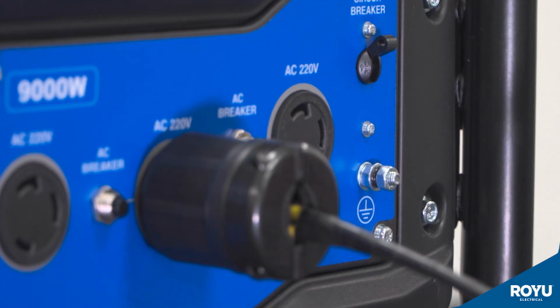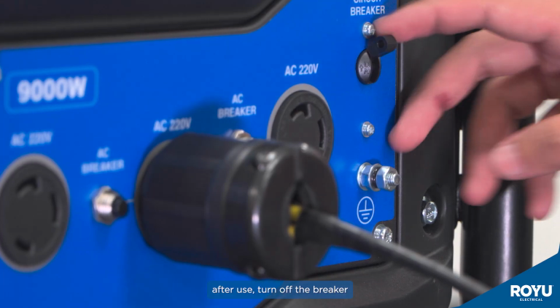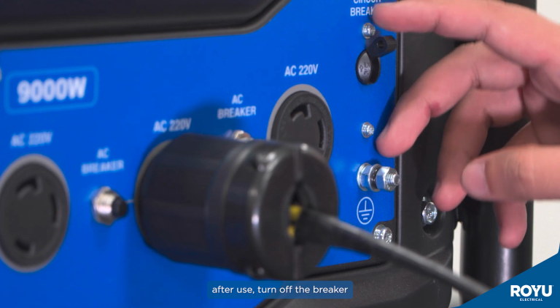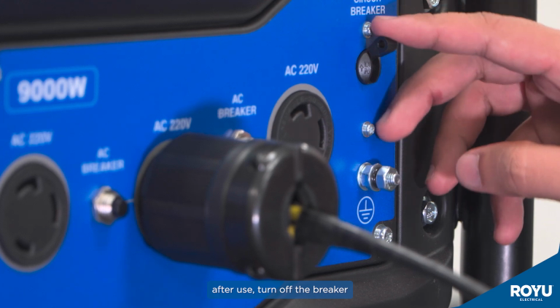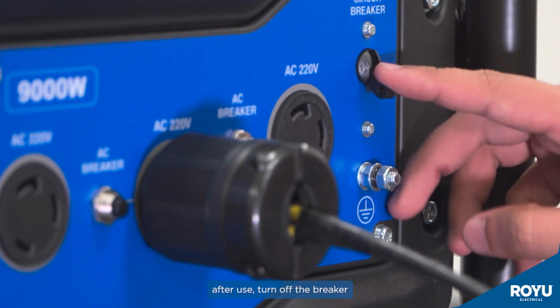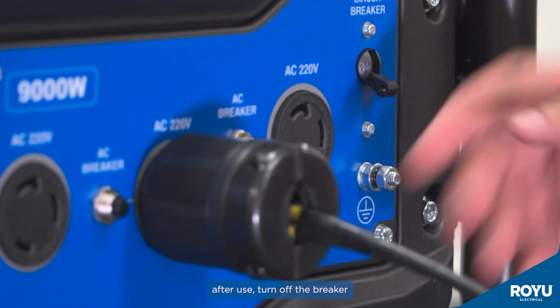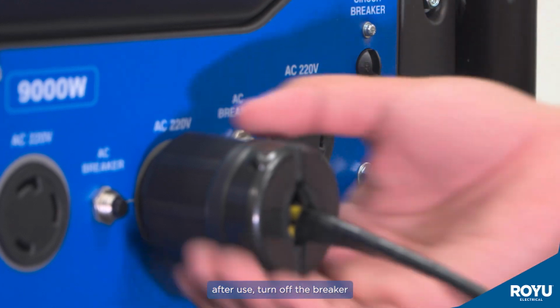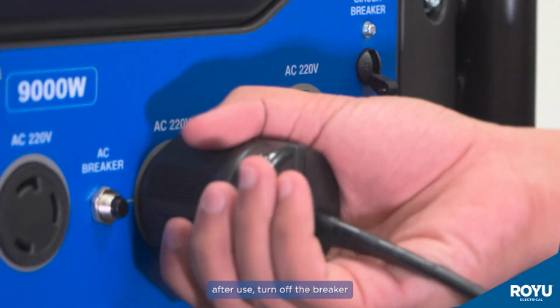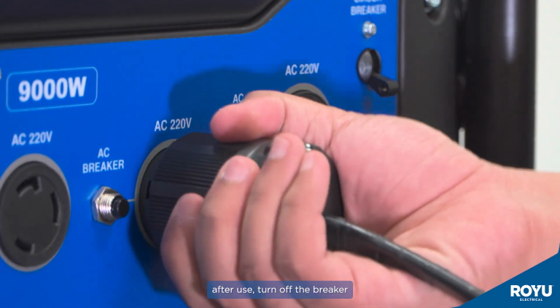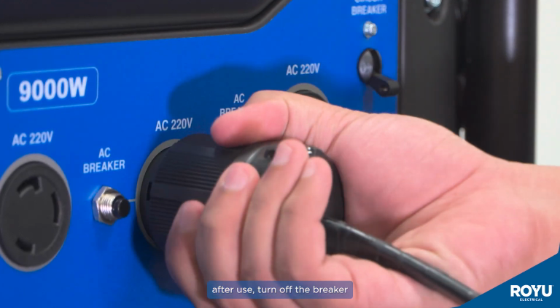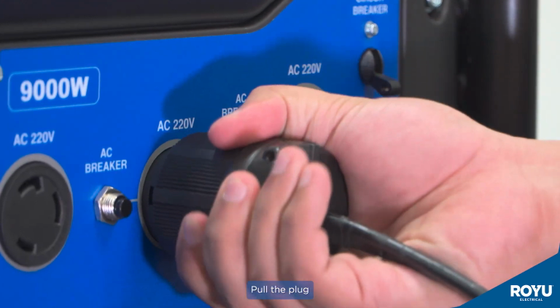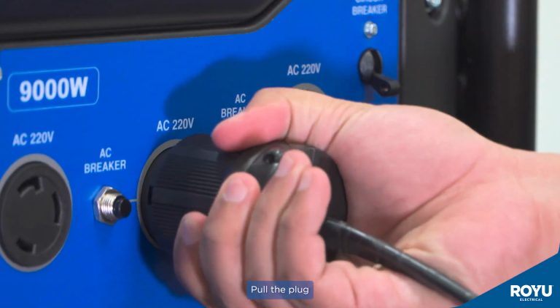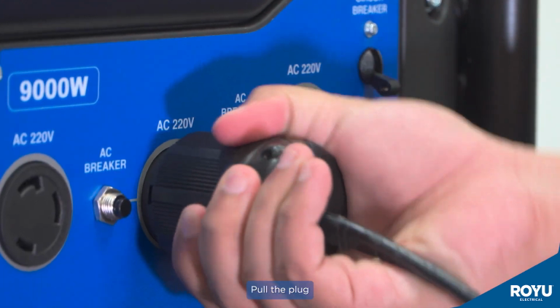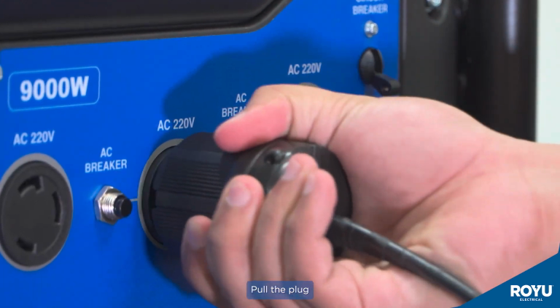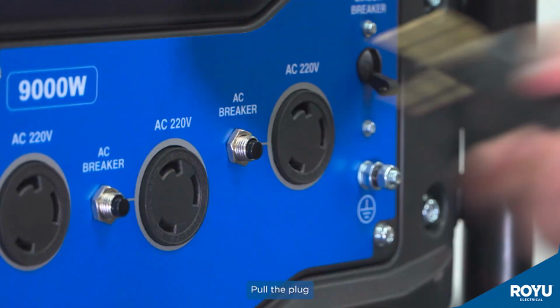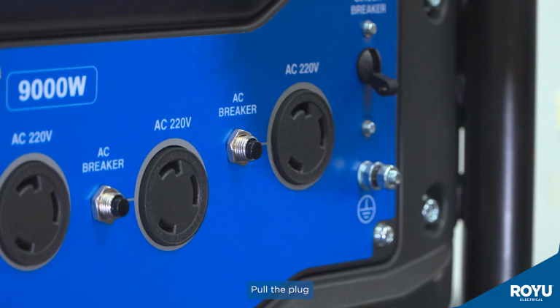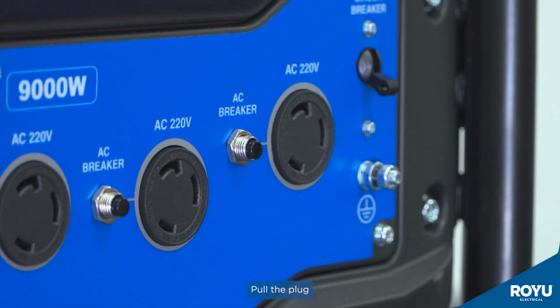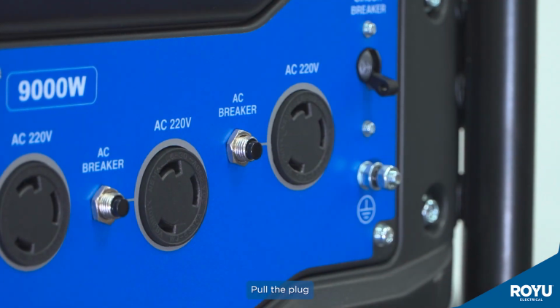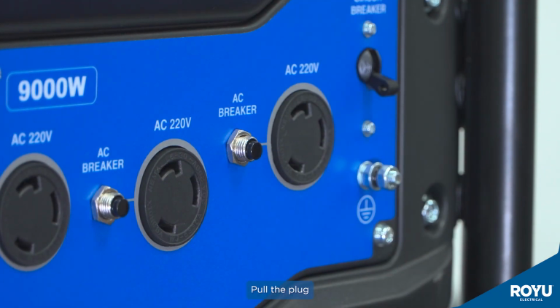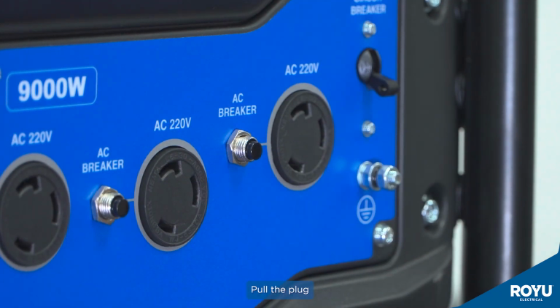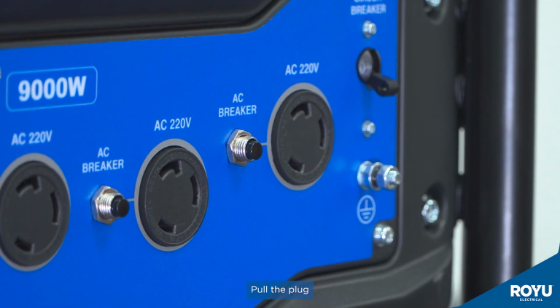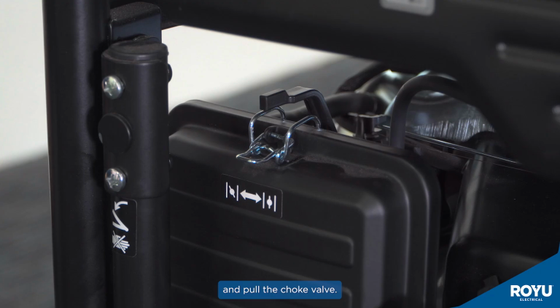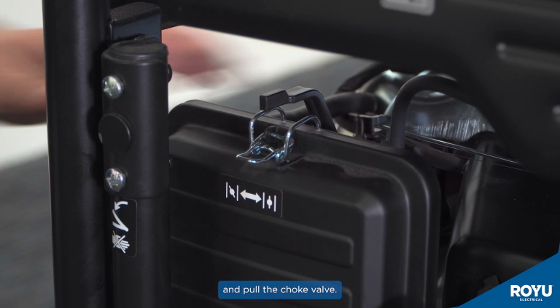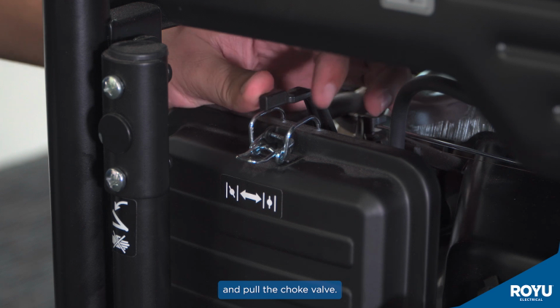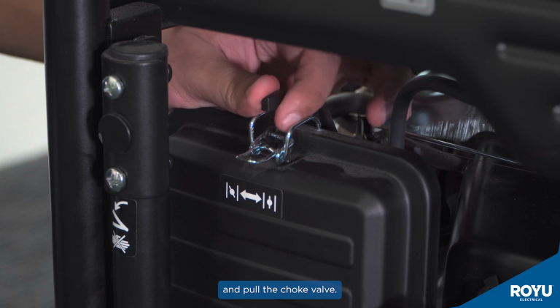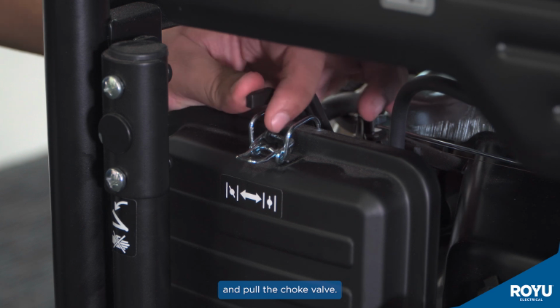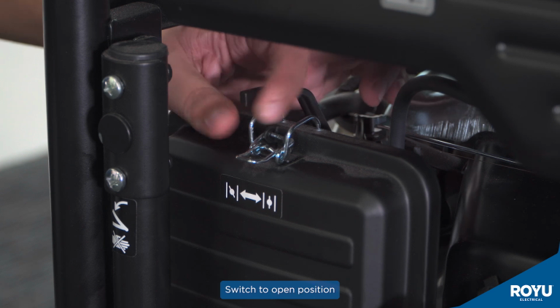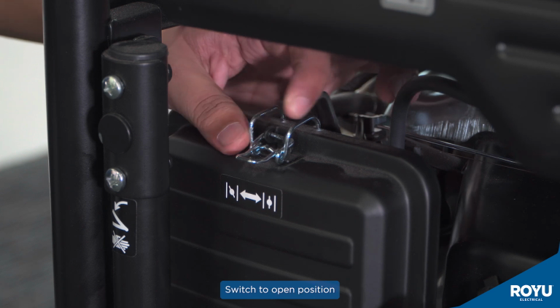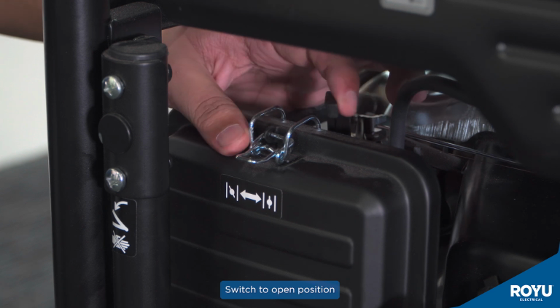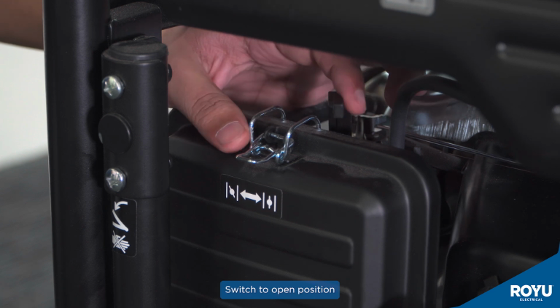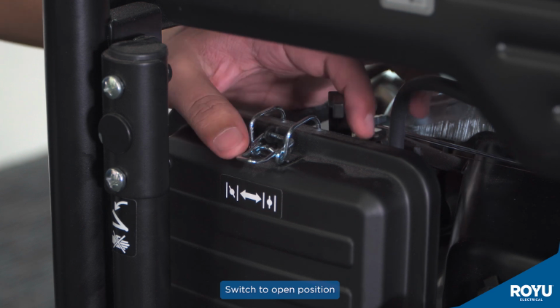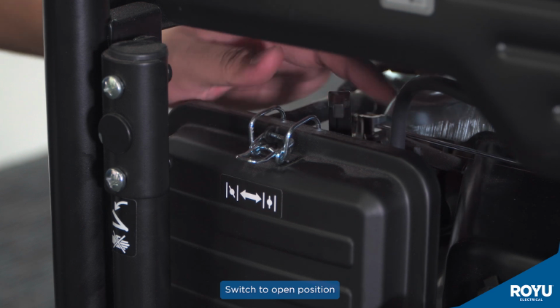After use, turn off the breaker. Pull the plug, and pull the choke valve switch to the open position.